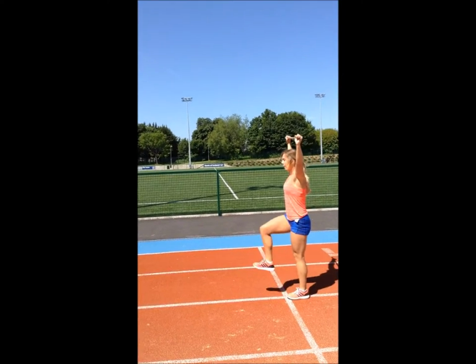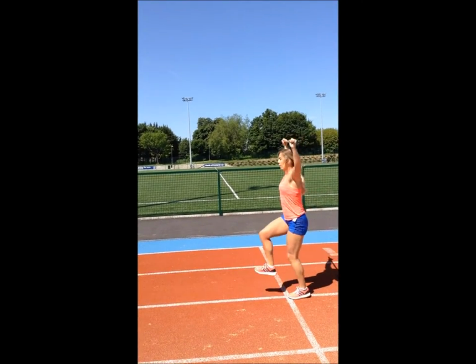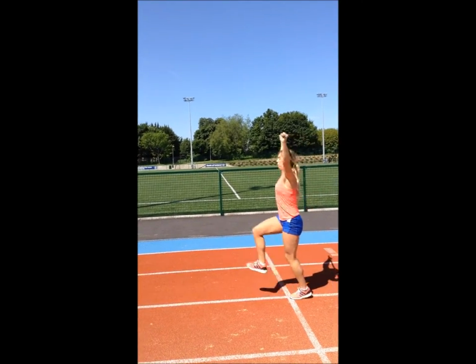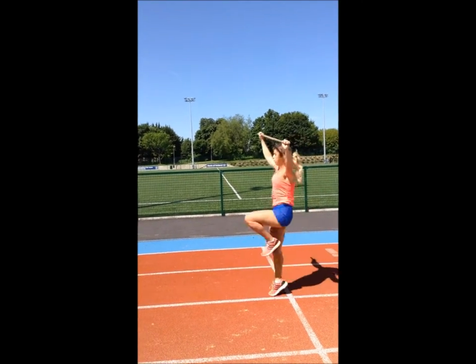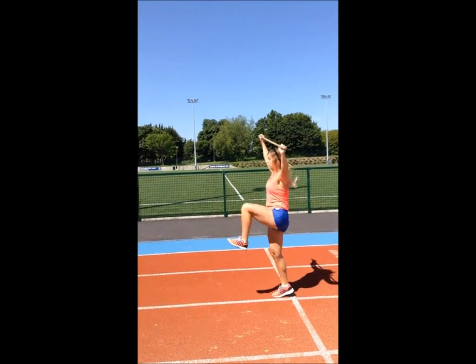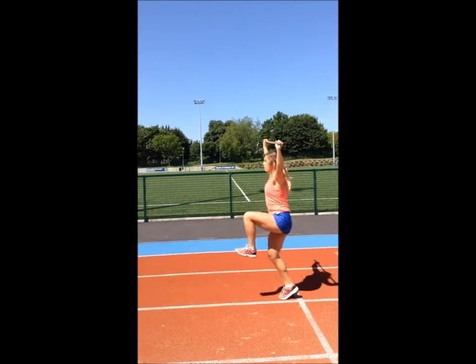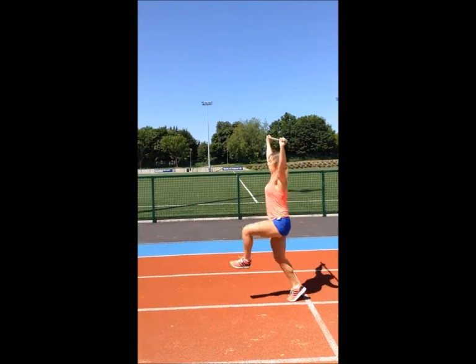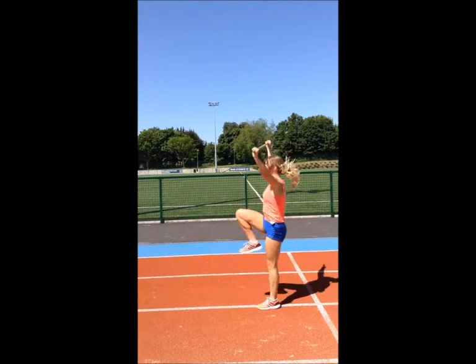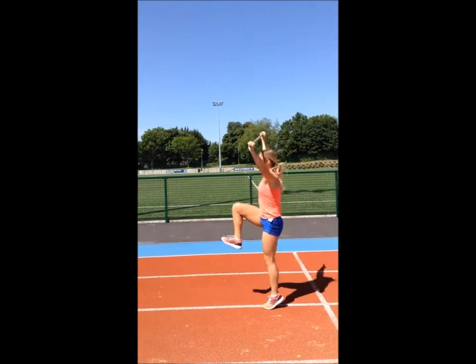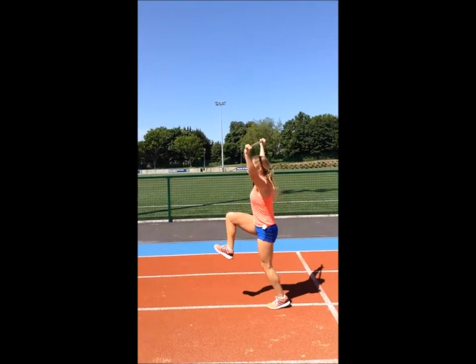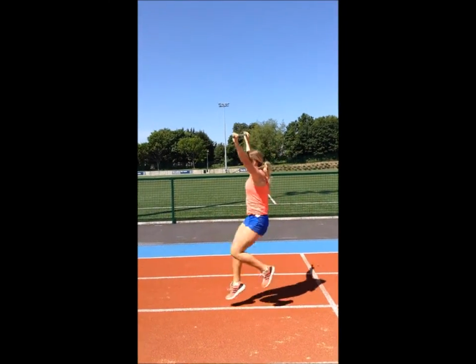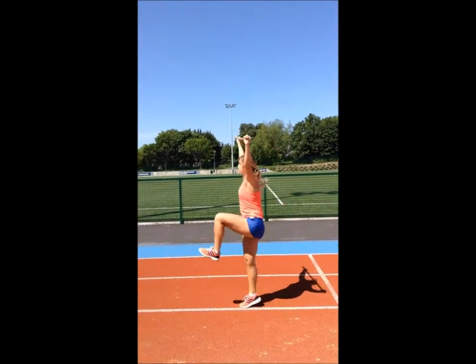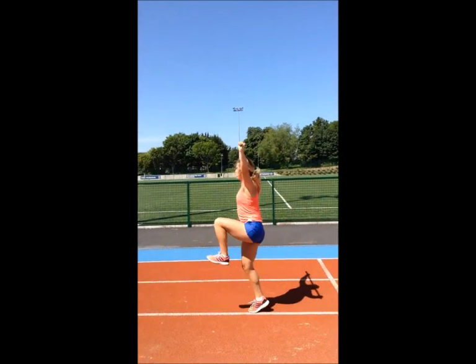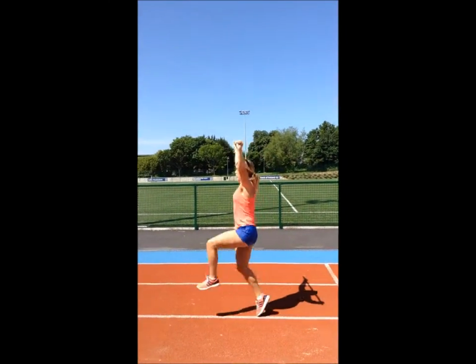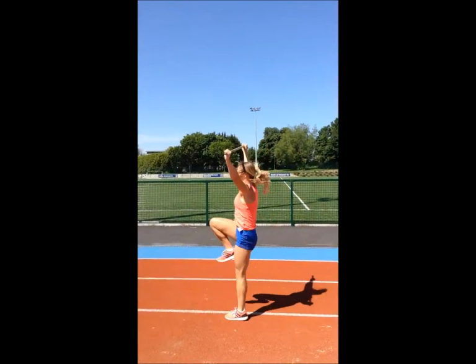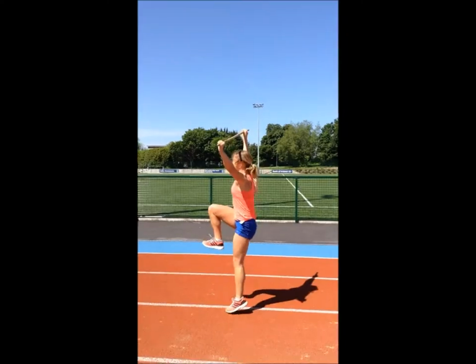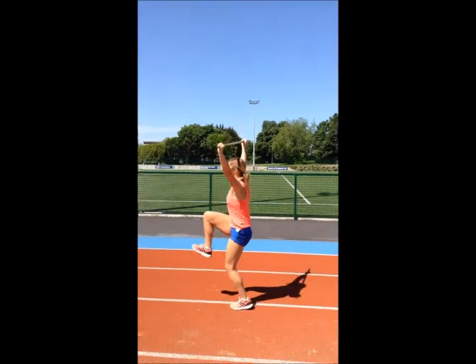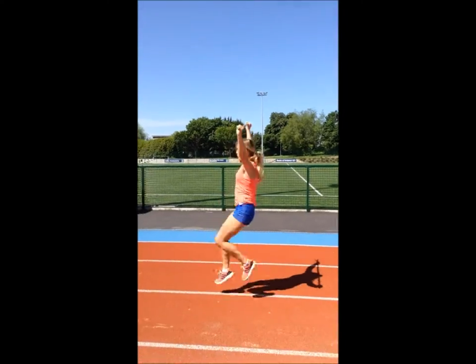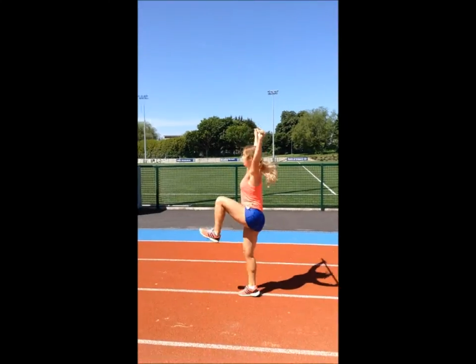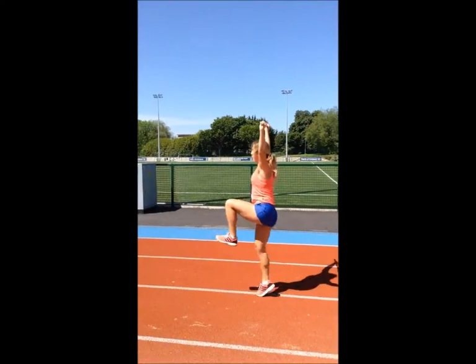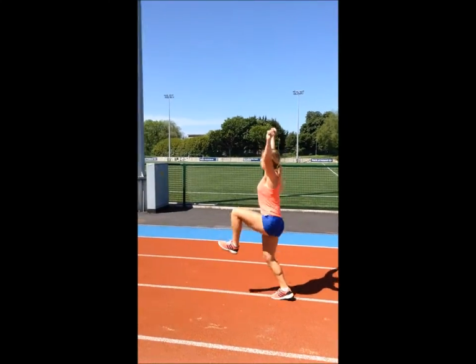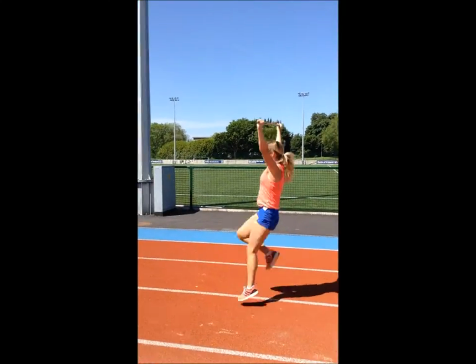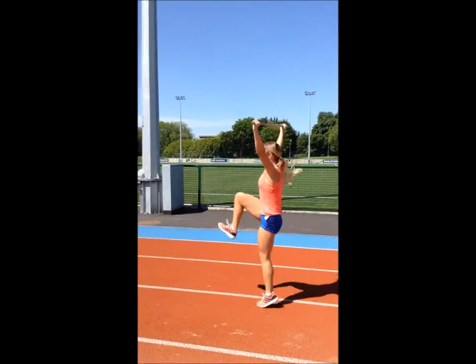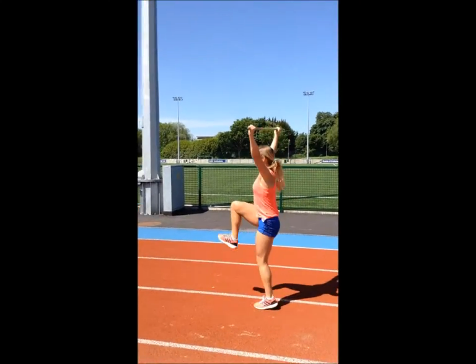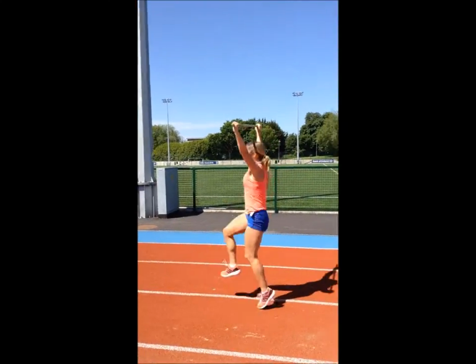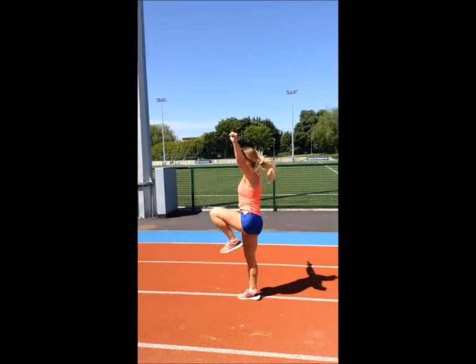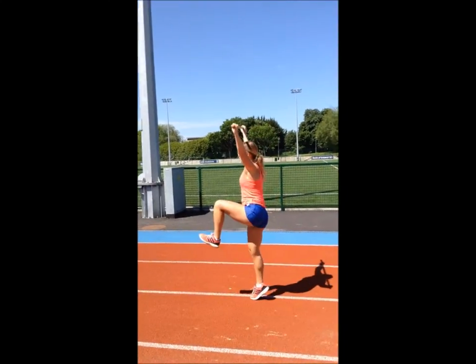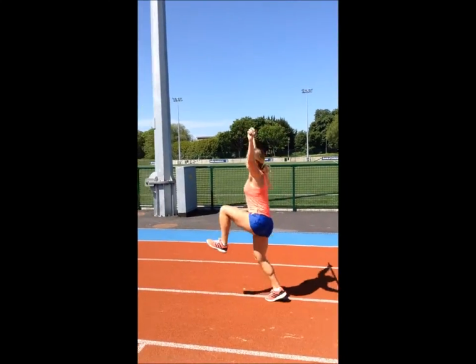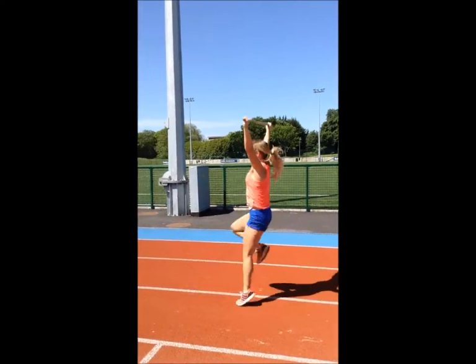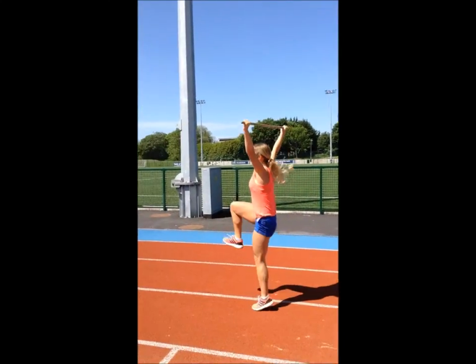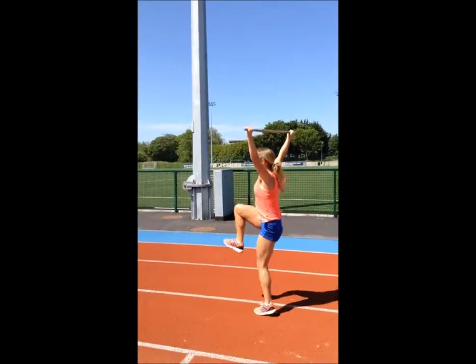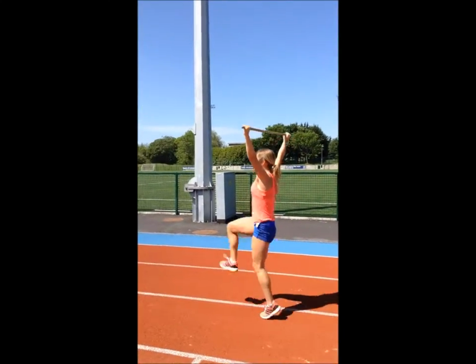Hi guys, here's my vlog for the running drill seminar. The drill I've chosen is the overhead running drill.